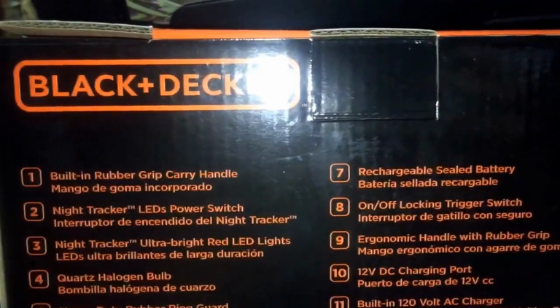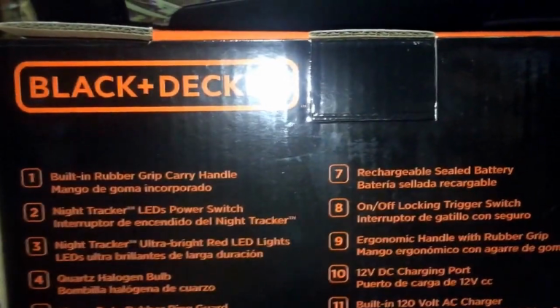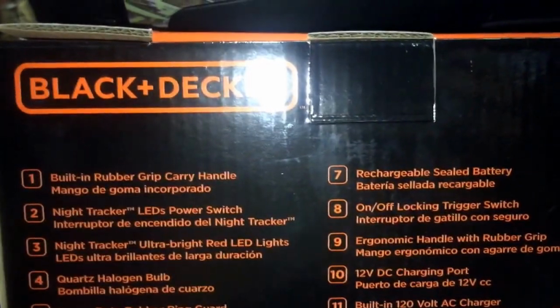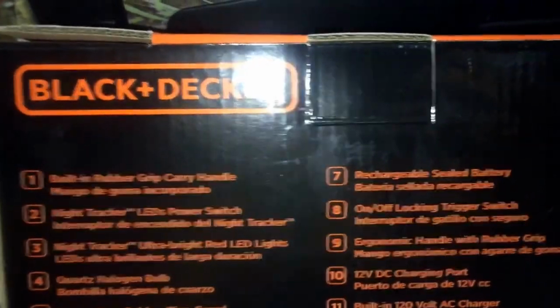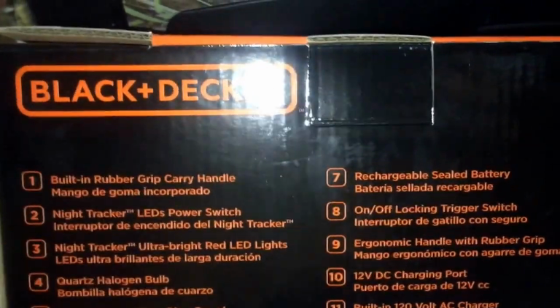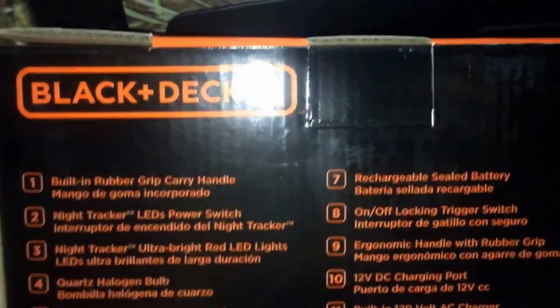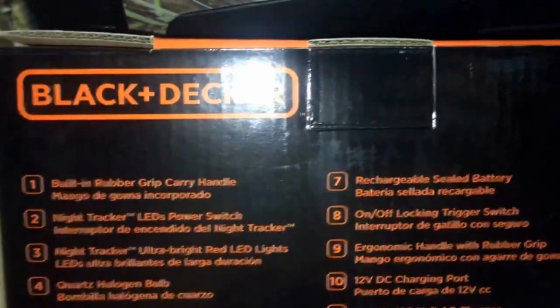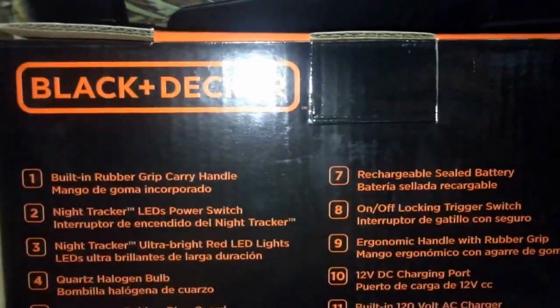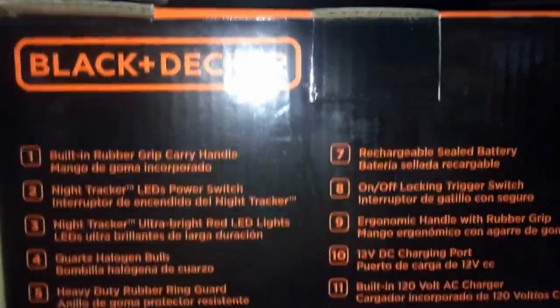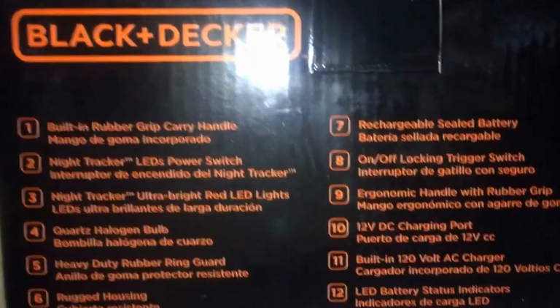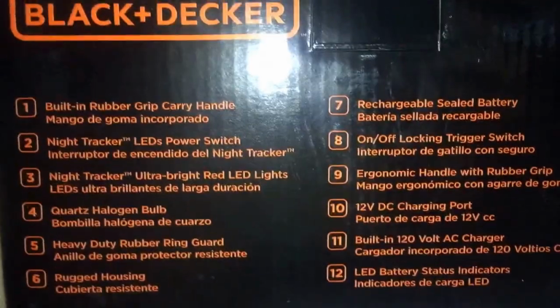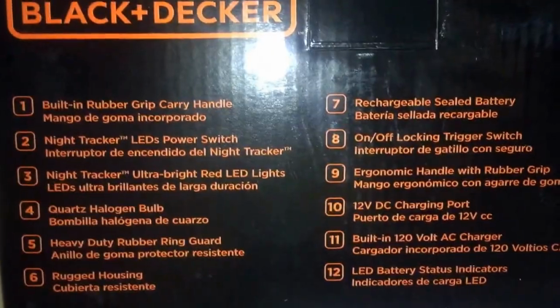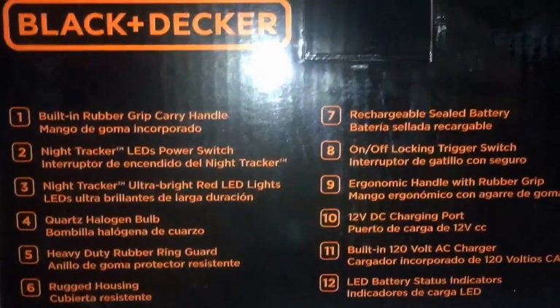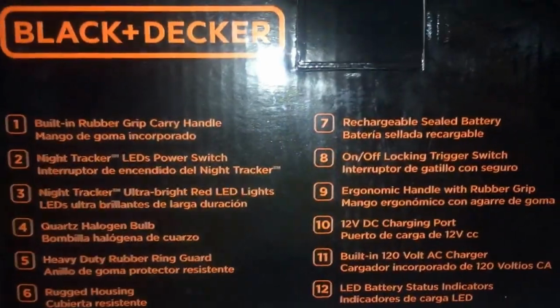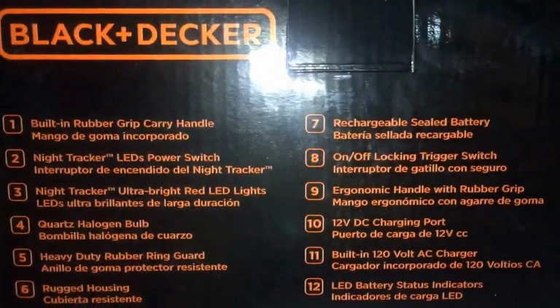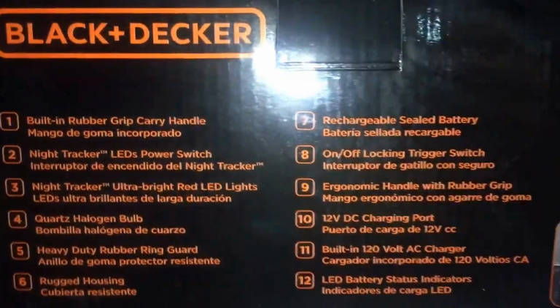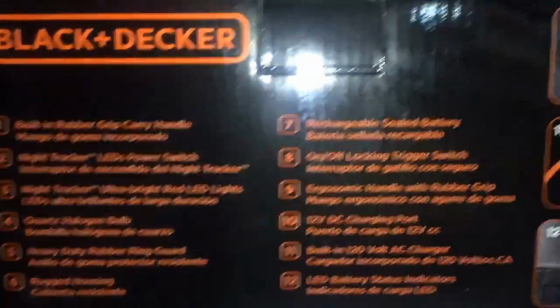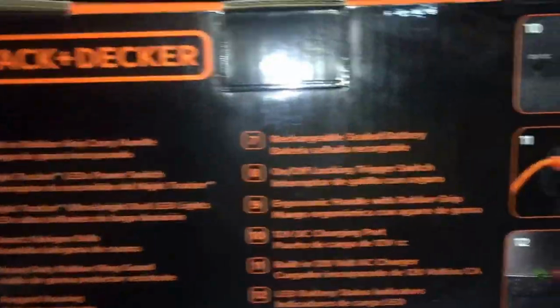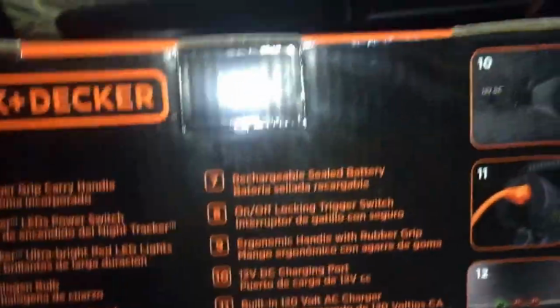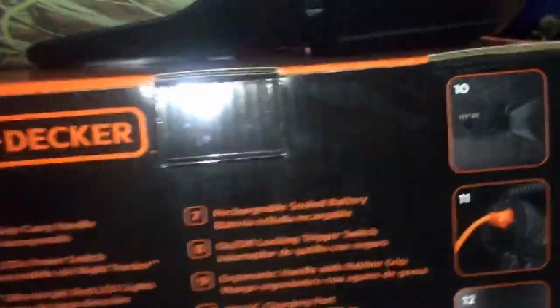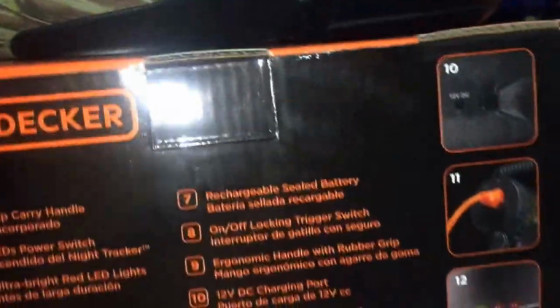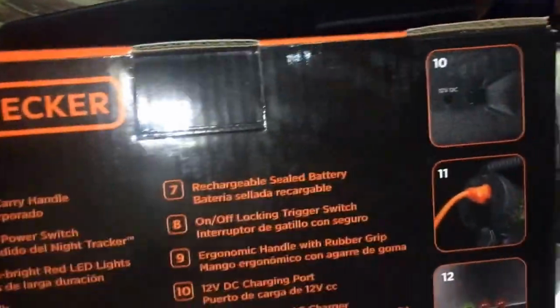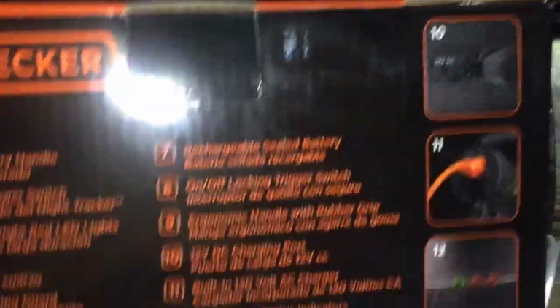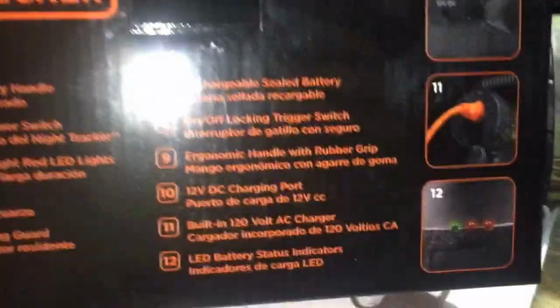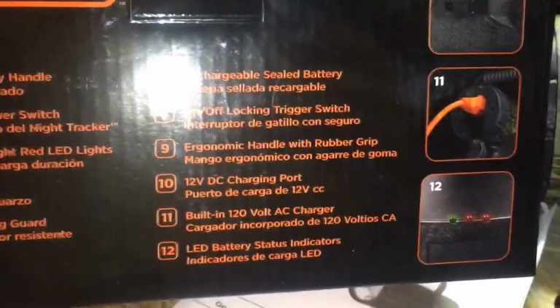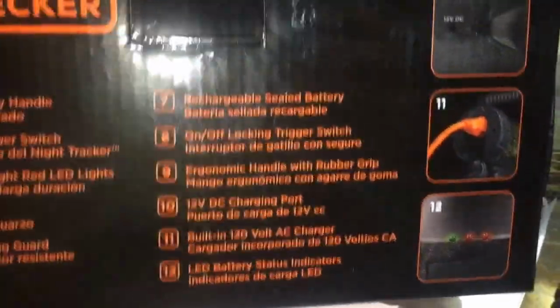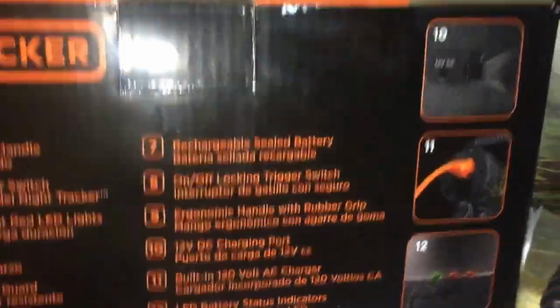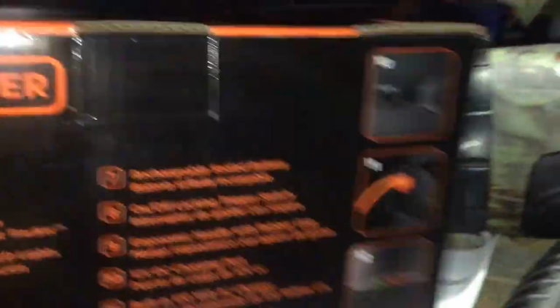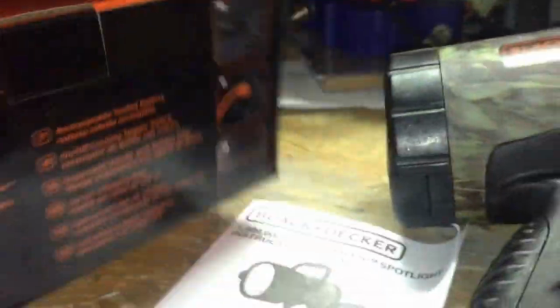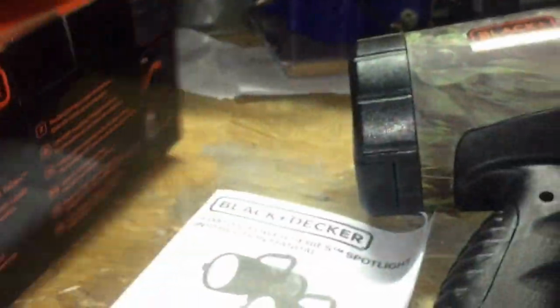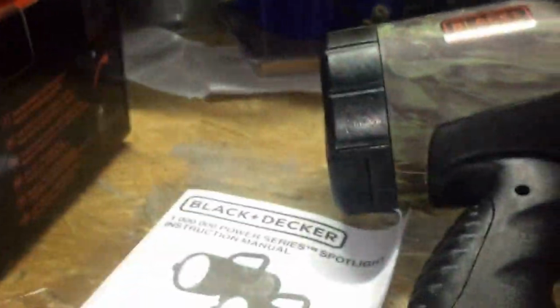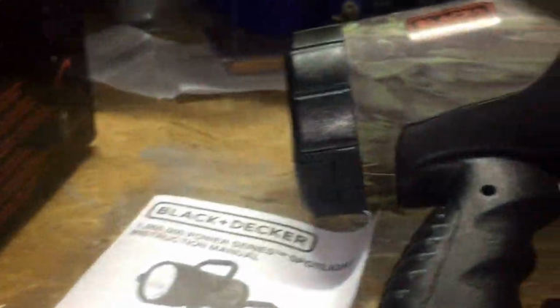So you can put it in your car, your four-wheeler, and then there's an LED status light indicating its battery charging status.